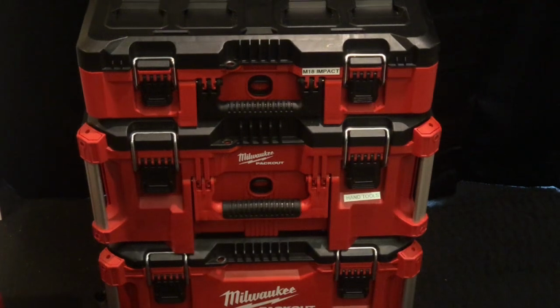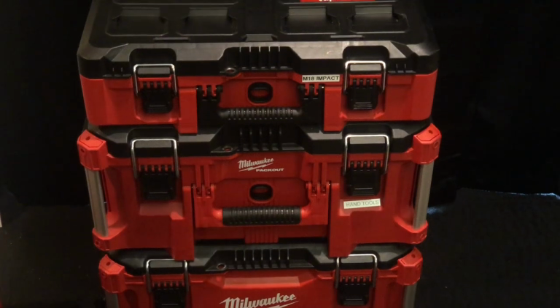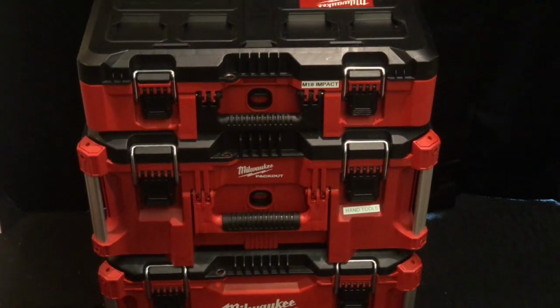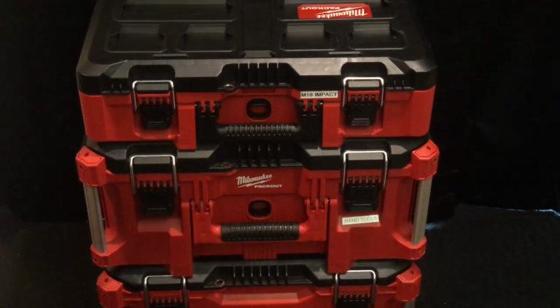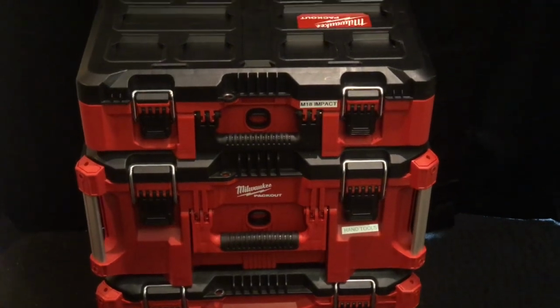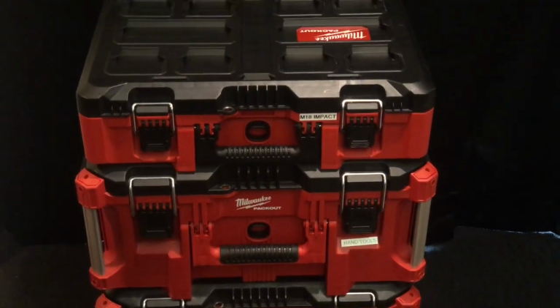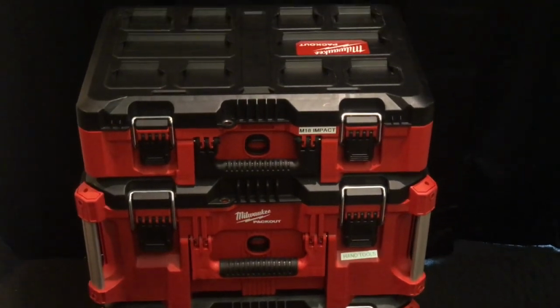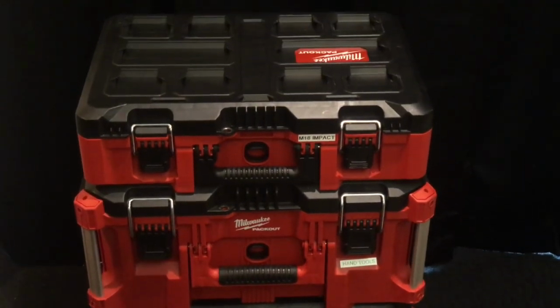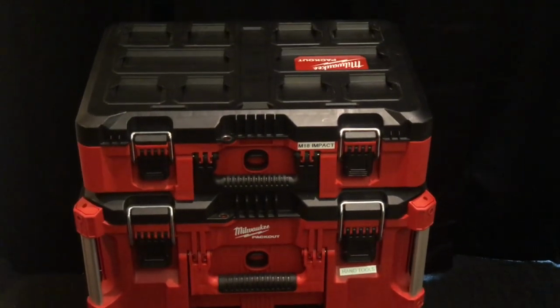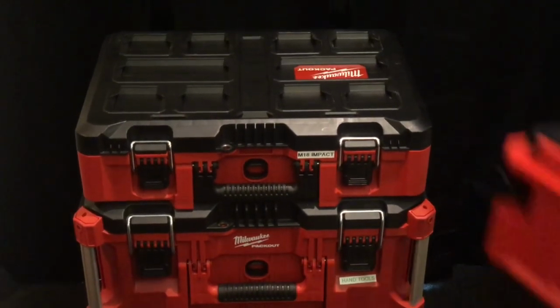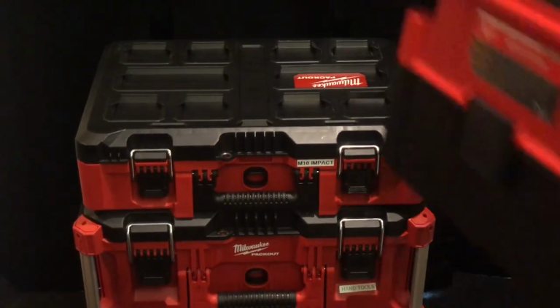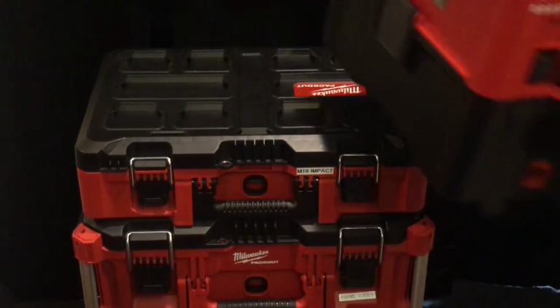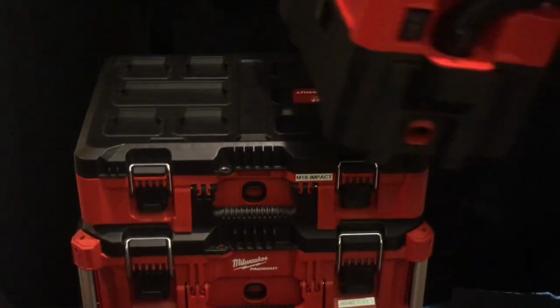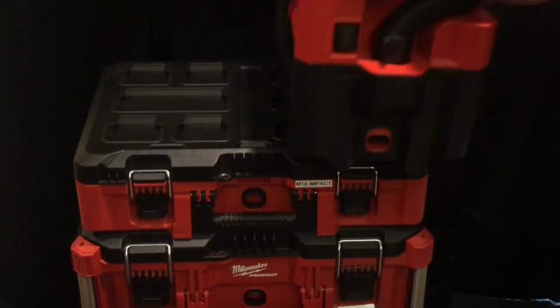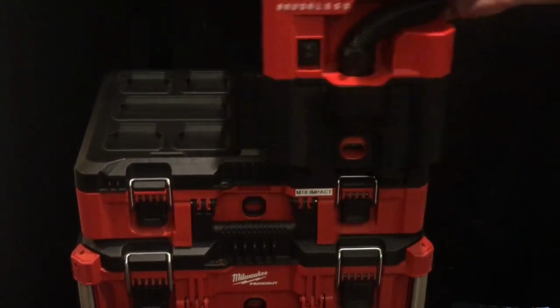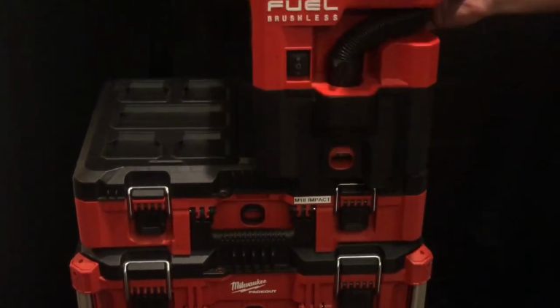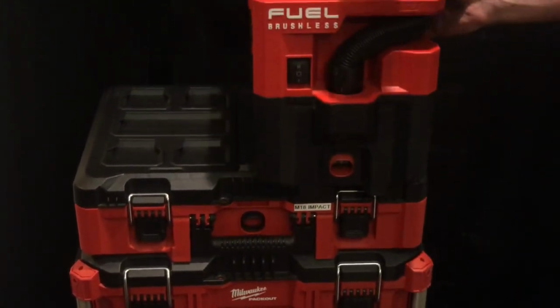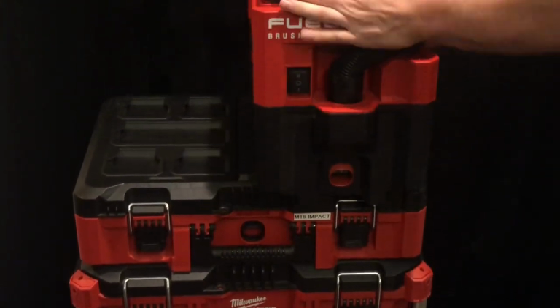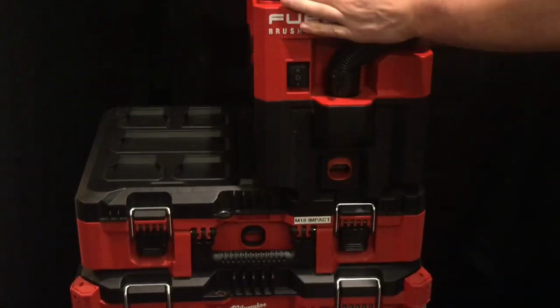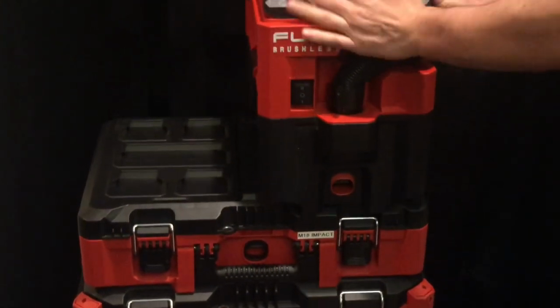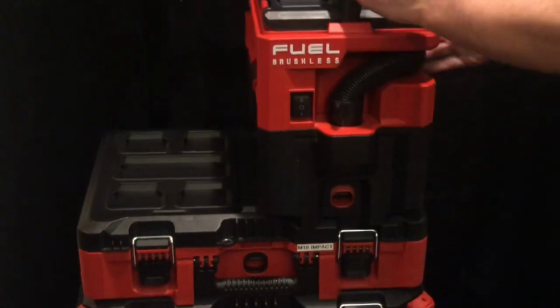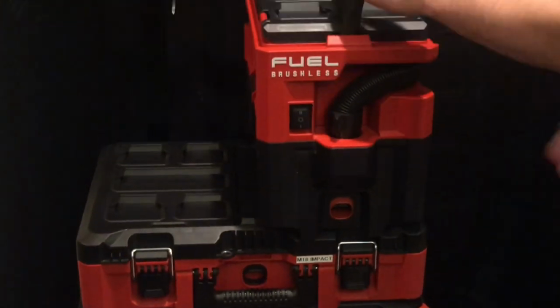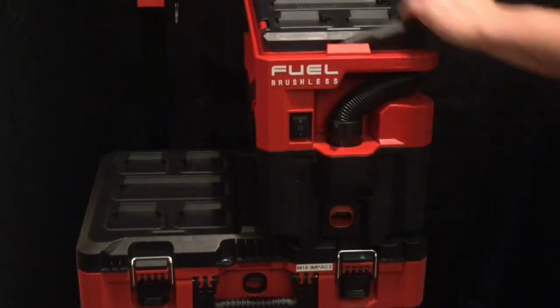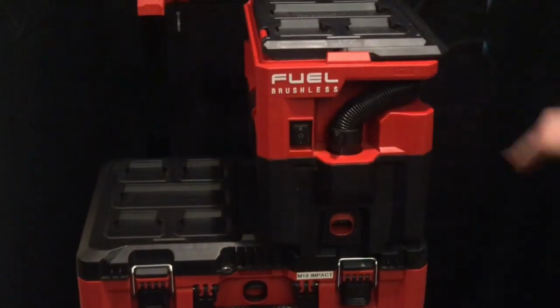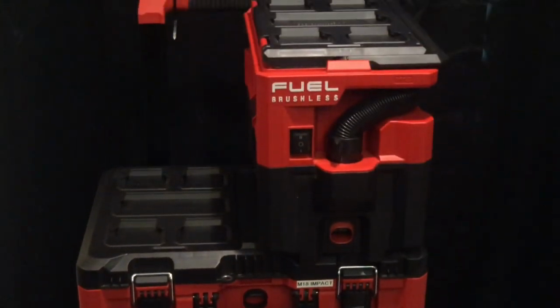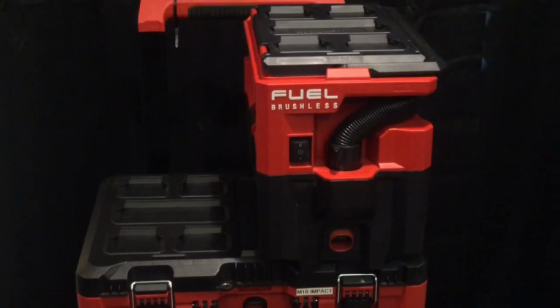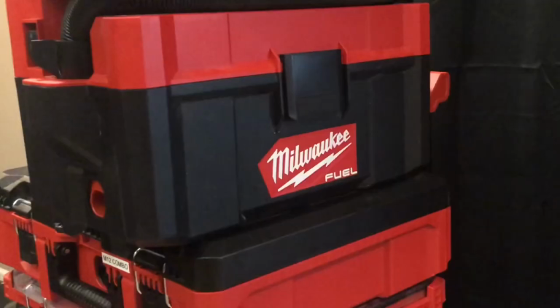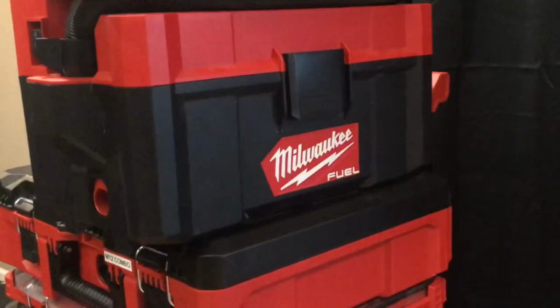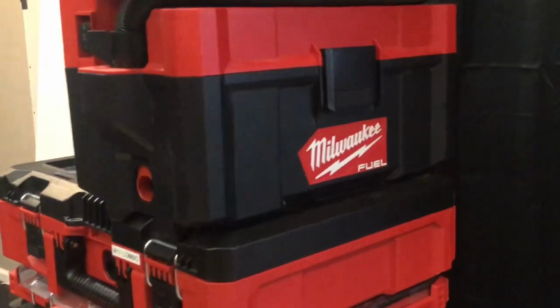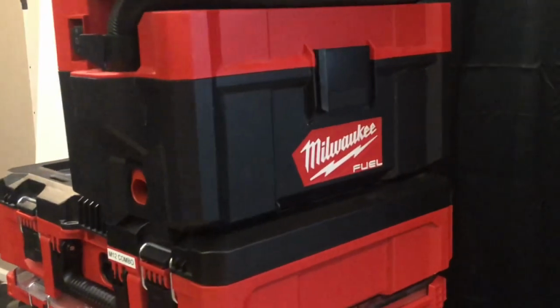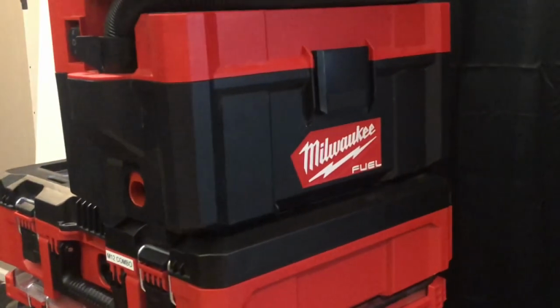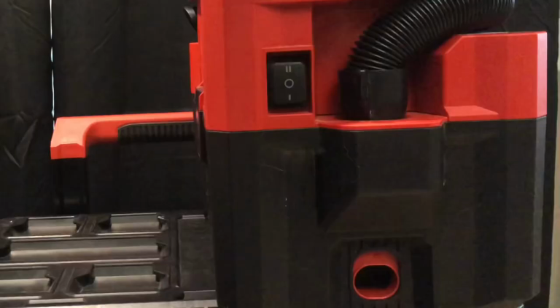What's up everyone, welcome back to another video. I'm Jake, and I just added the M18 Packout Vacuum to my collection.